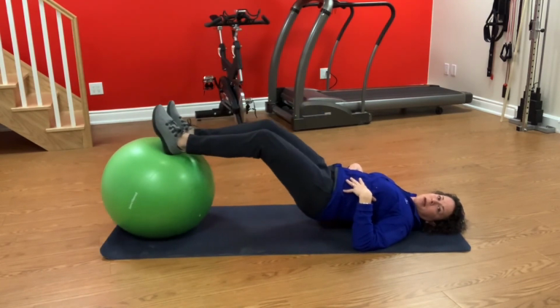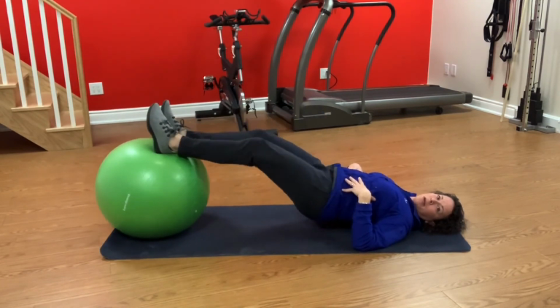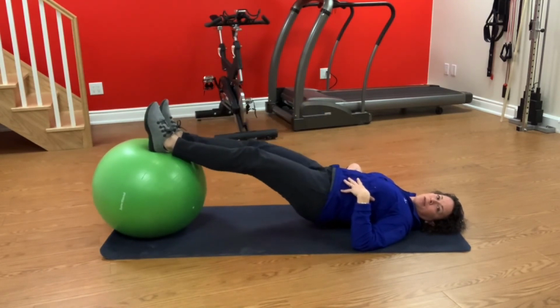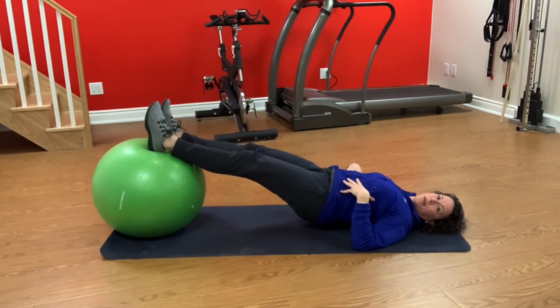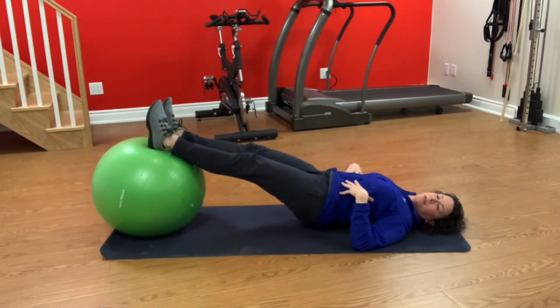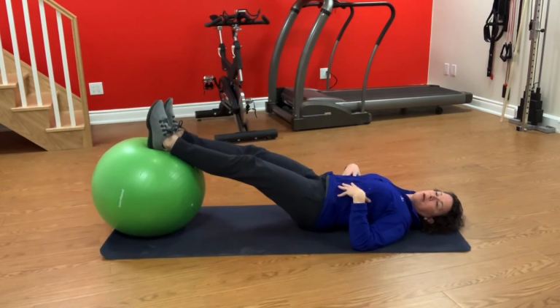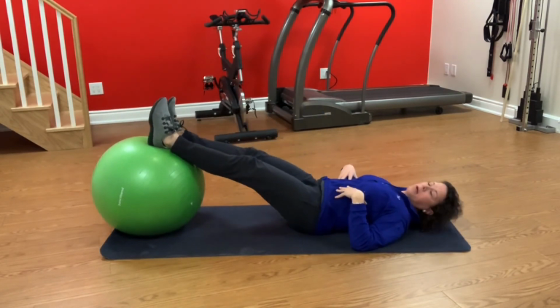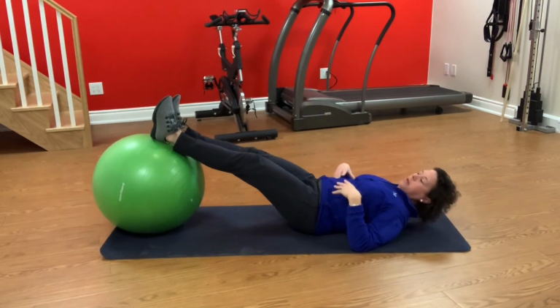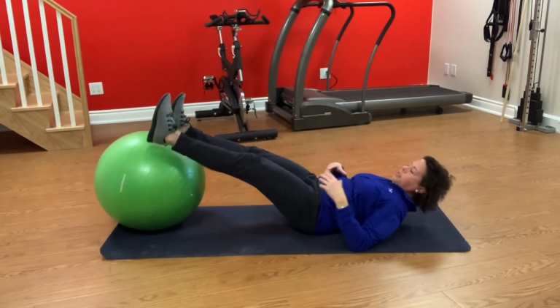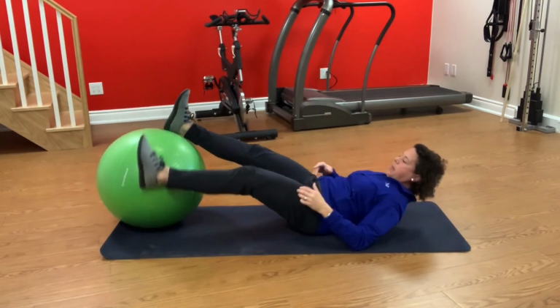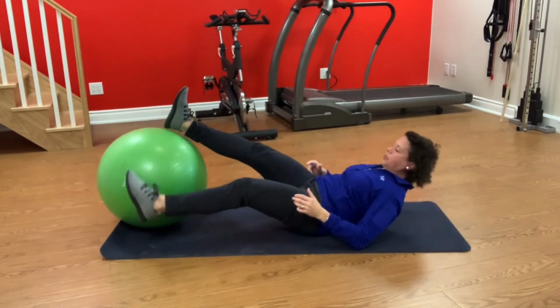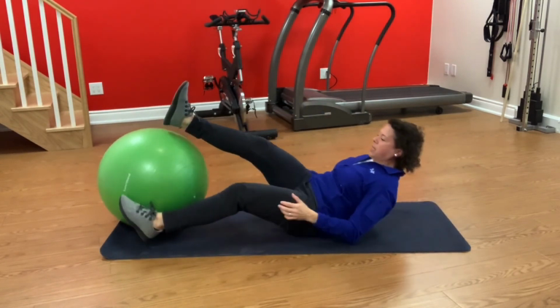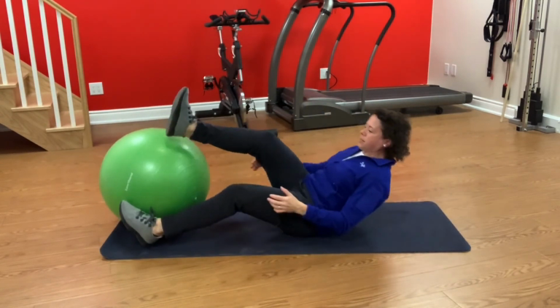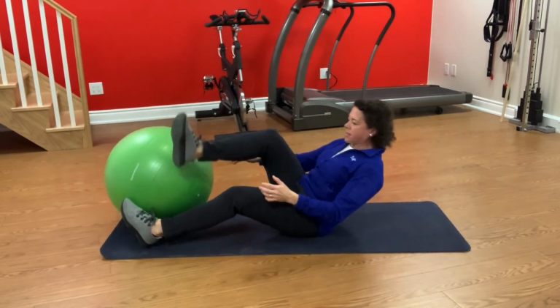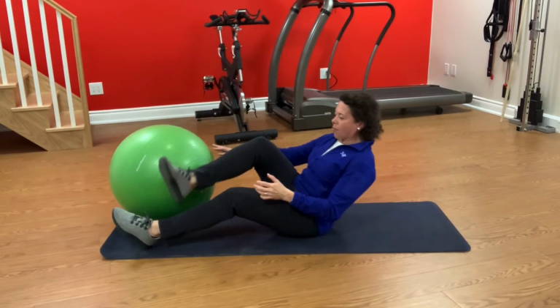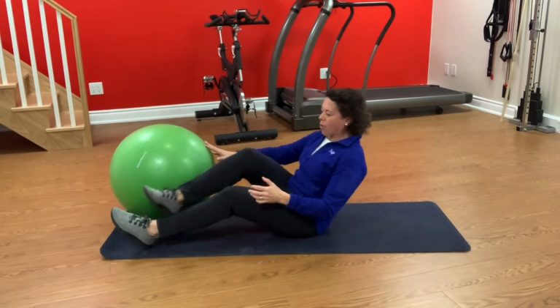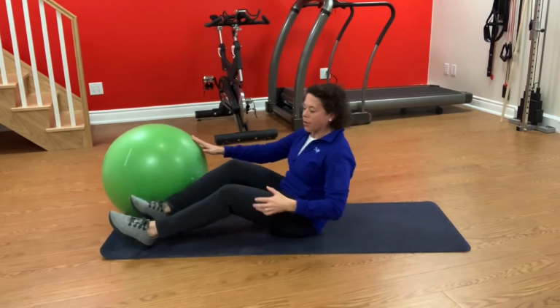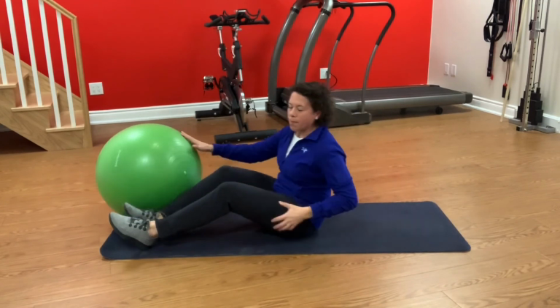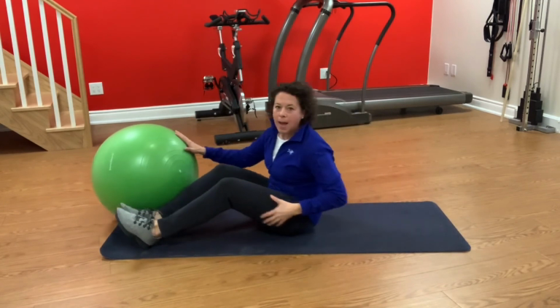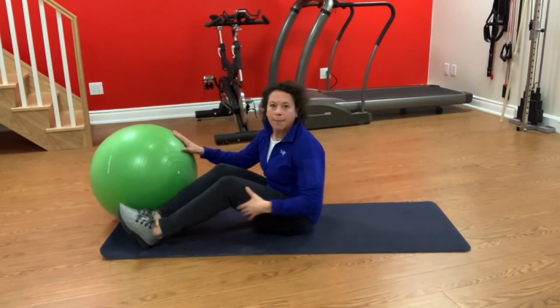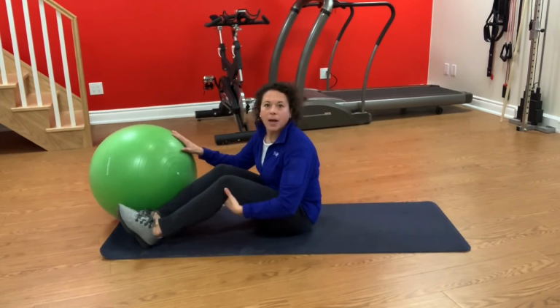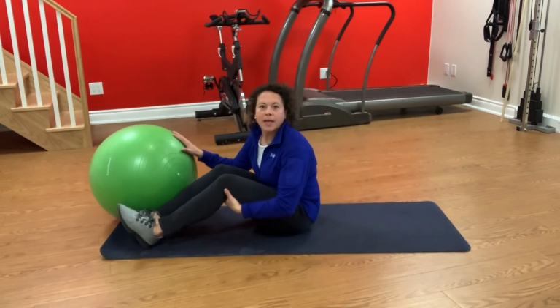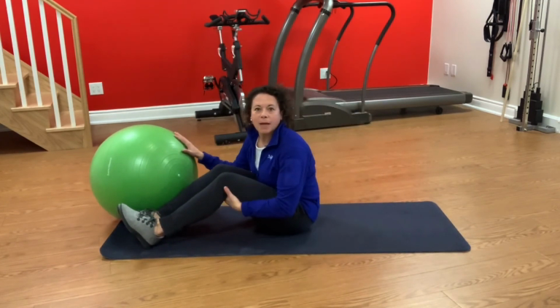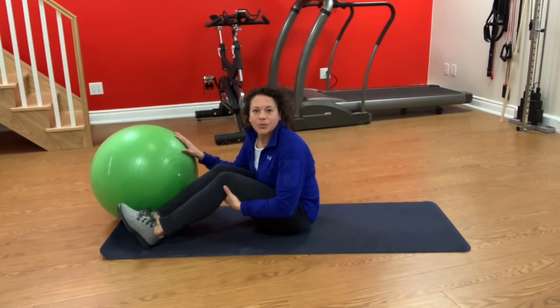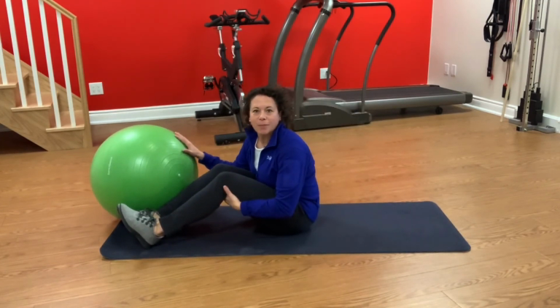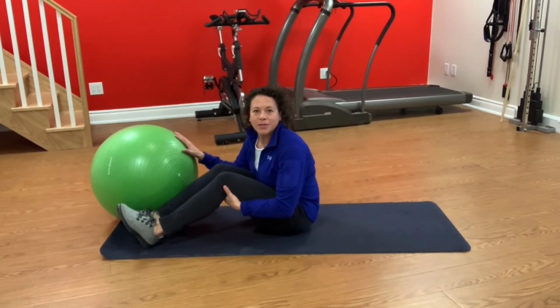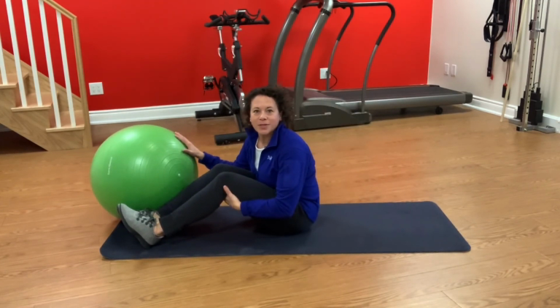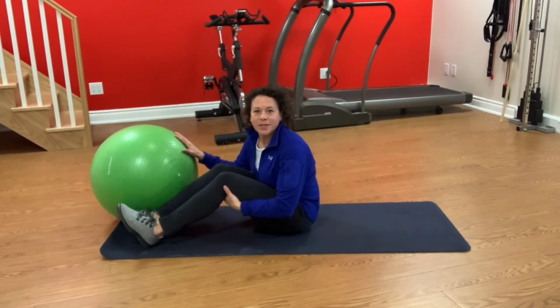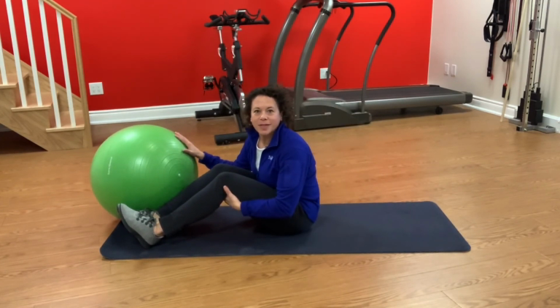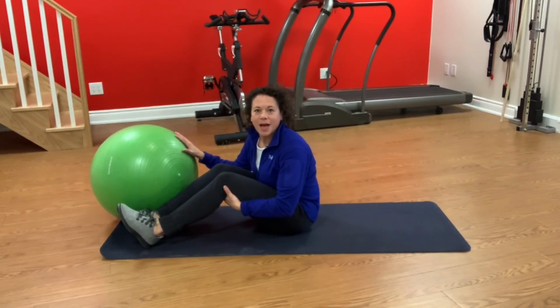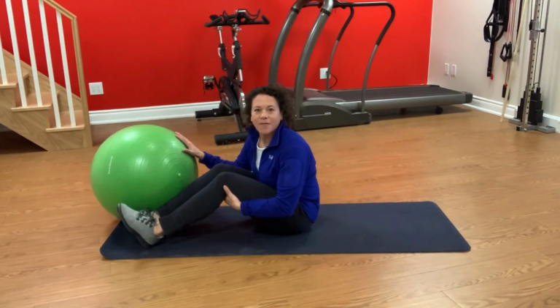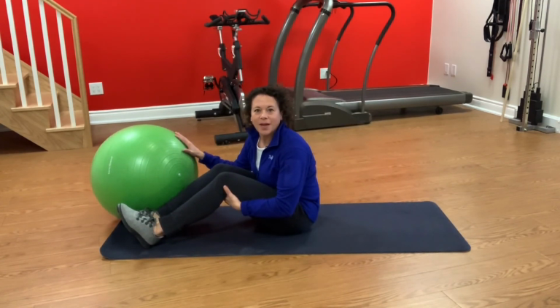So these are two exercises that work your back, butt, and hamstring muscles. Have fun!